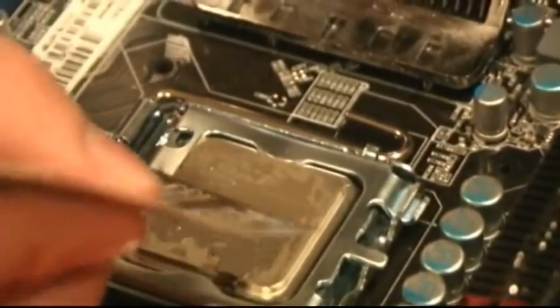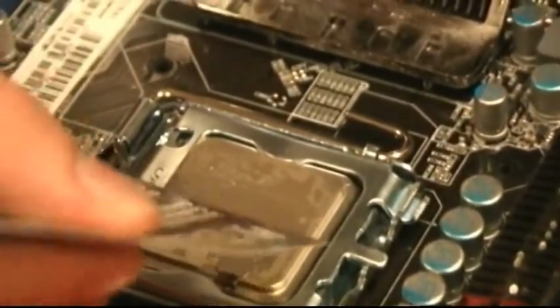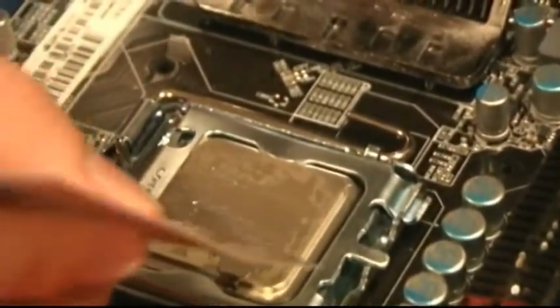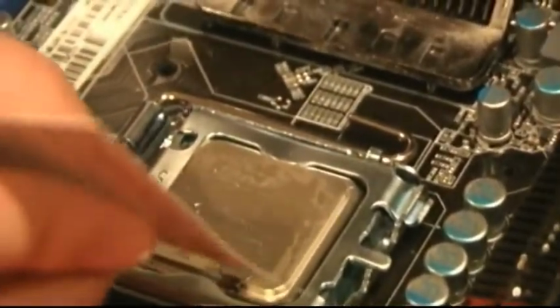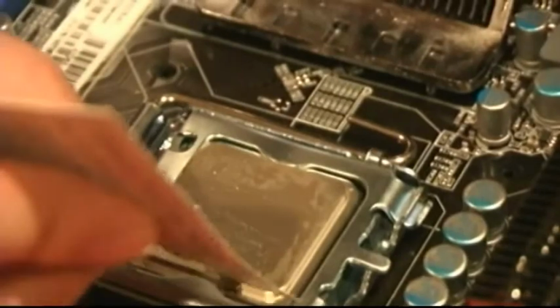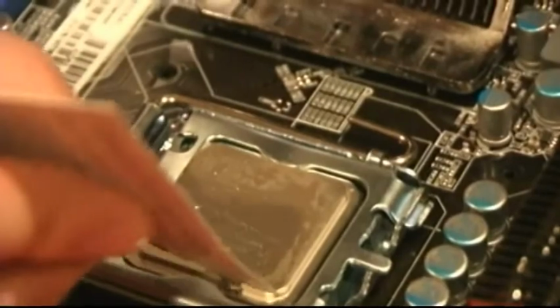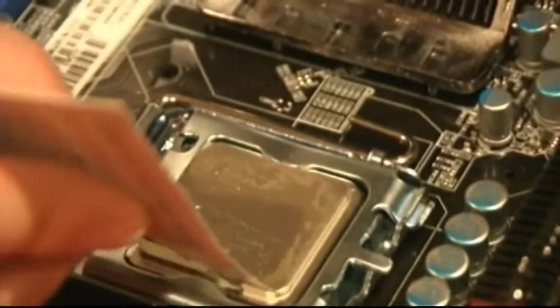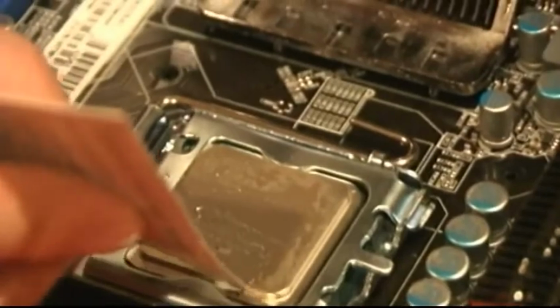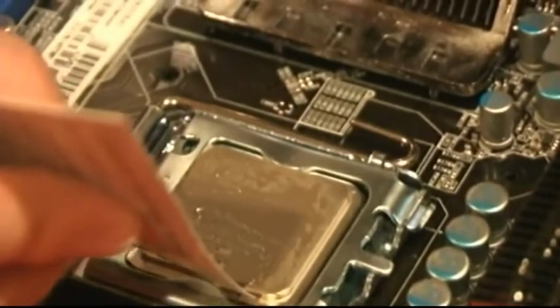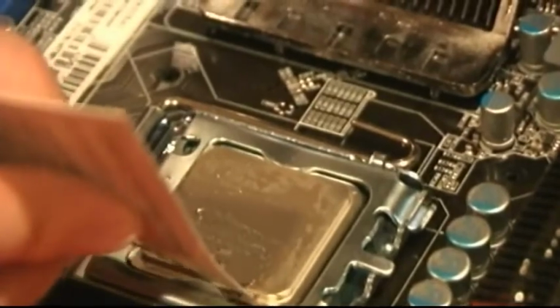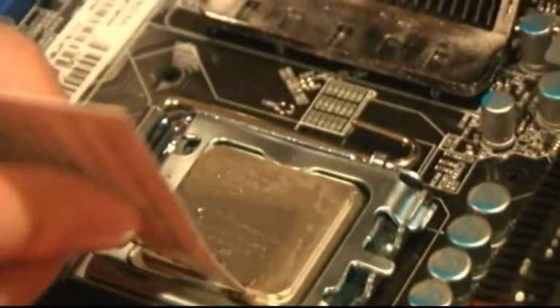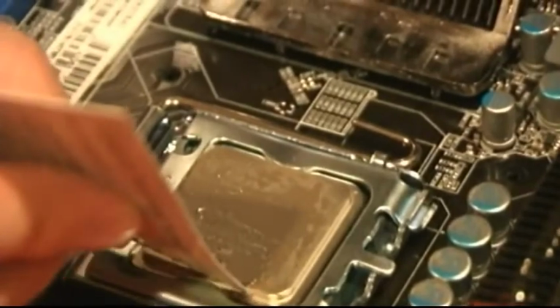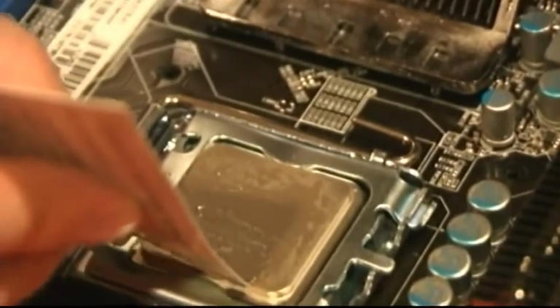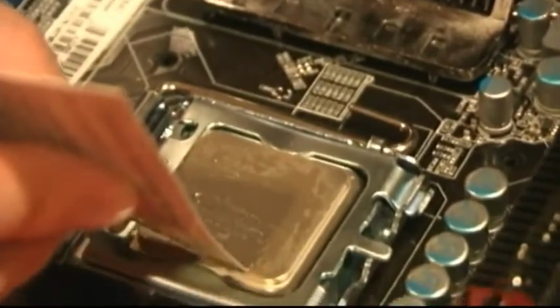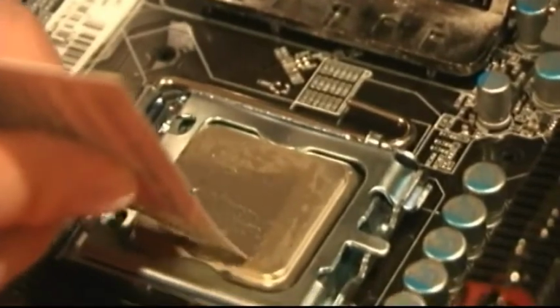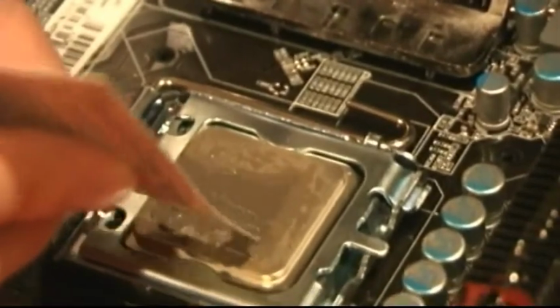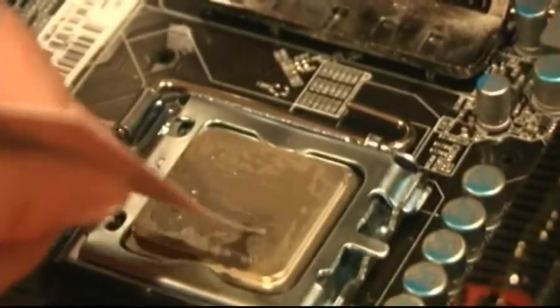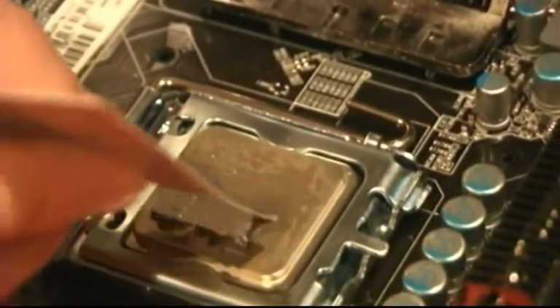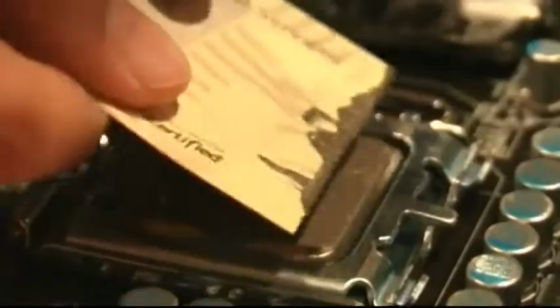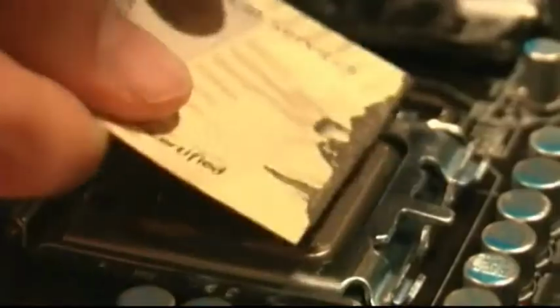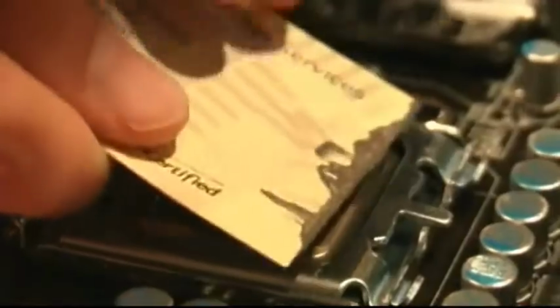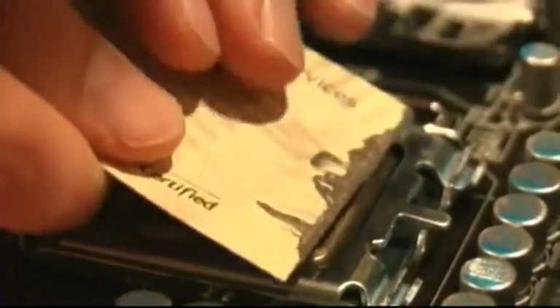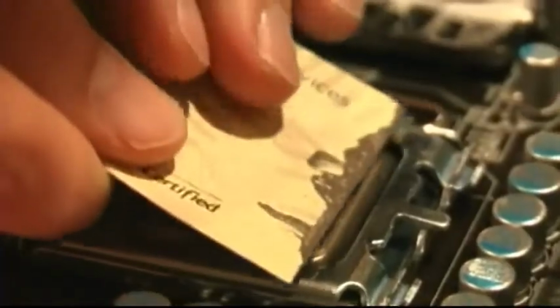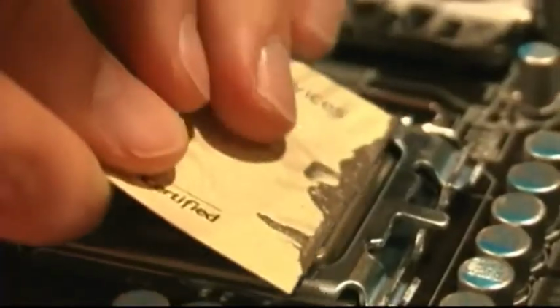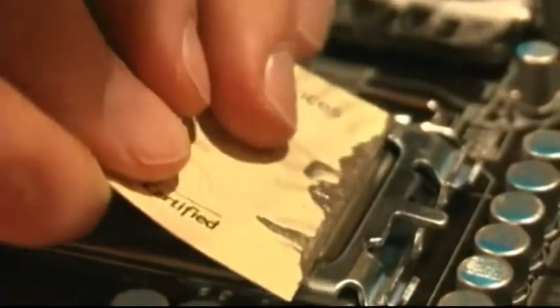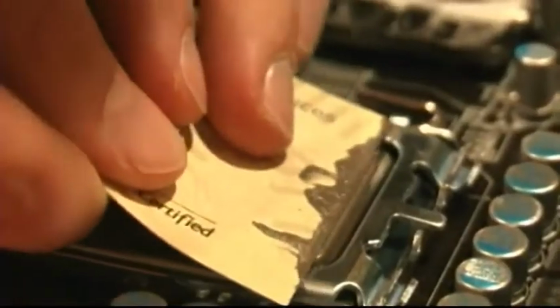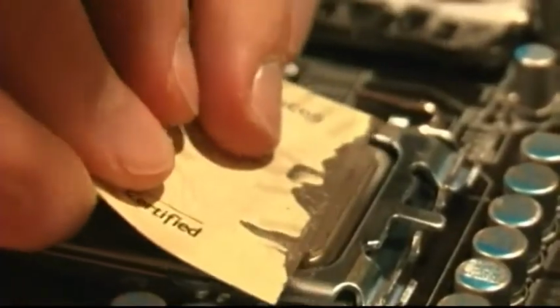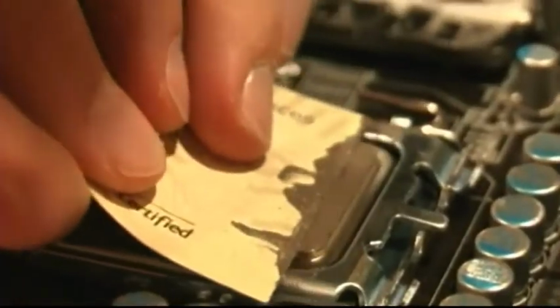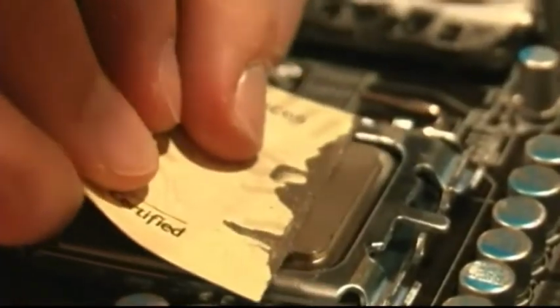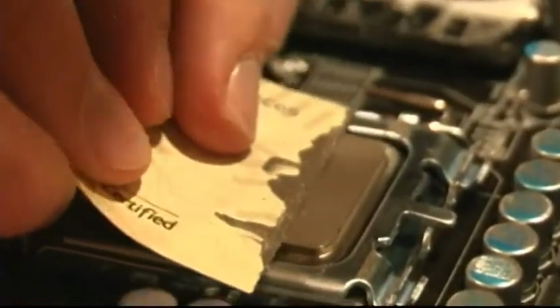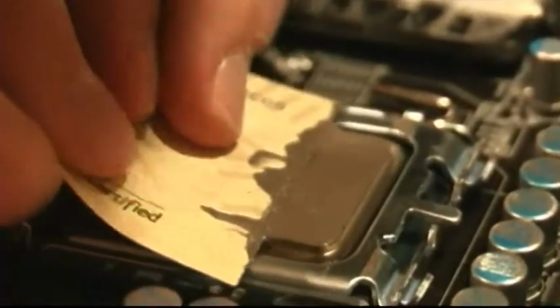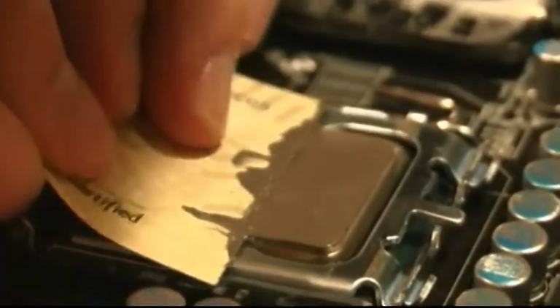One note with Arctic Silver: because it is conductive, you just want to make sure not to get any of it on your motherboard.